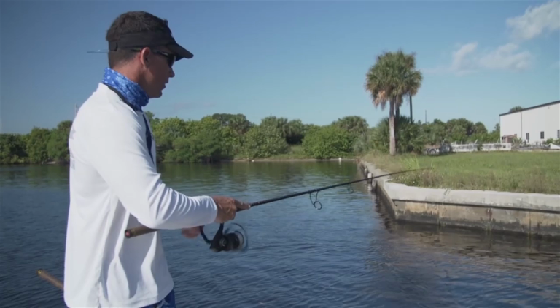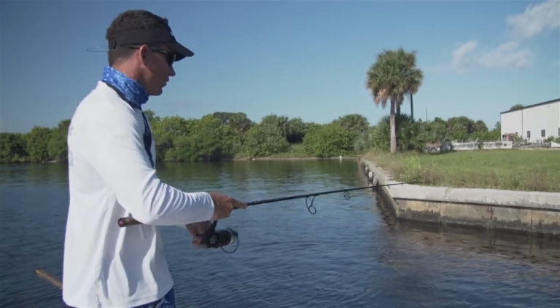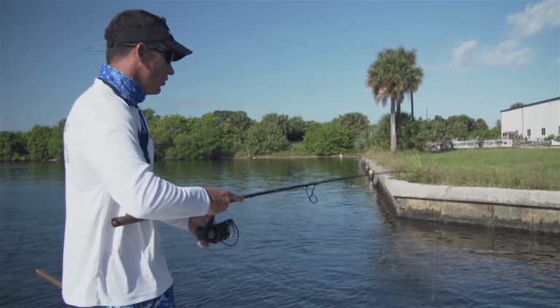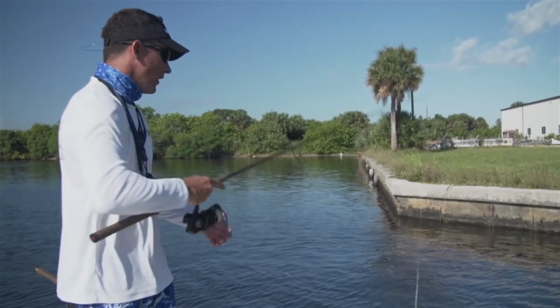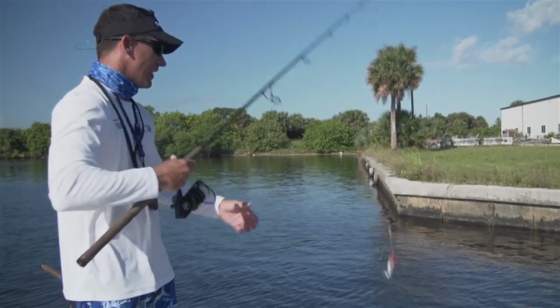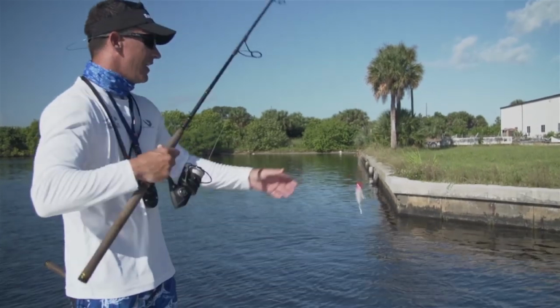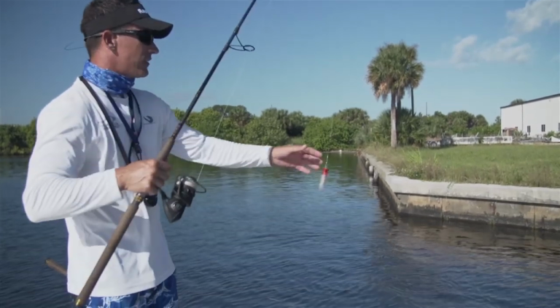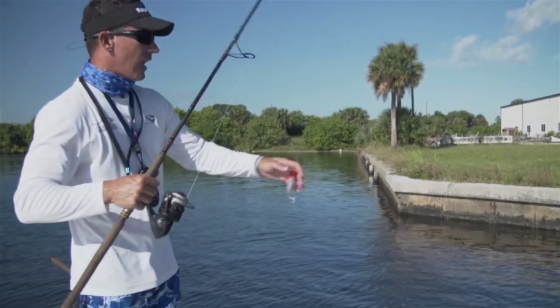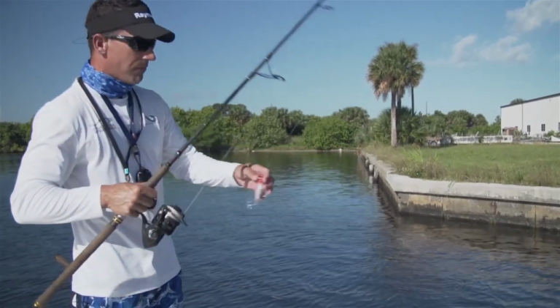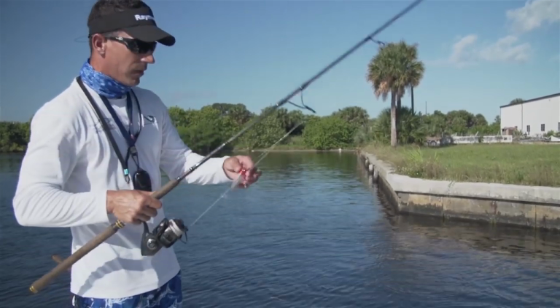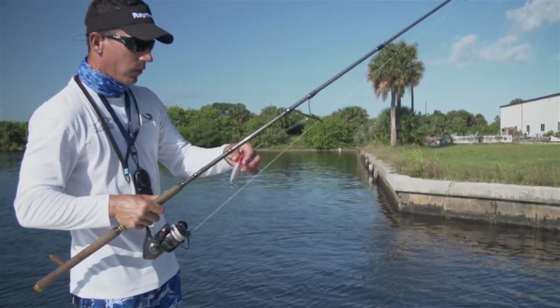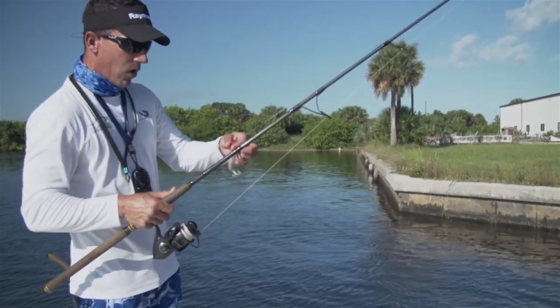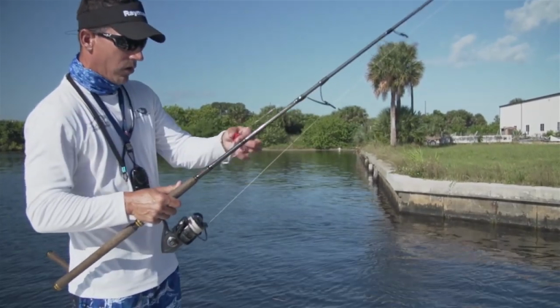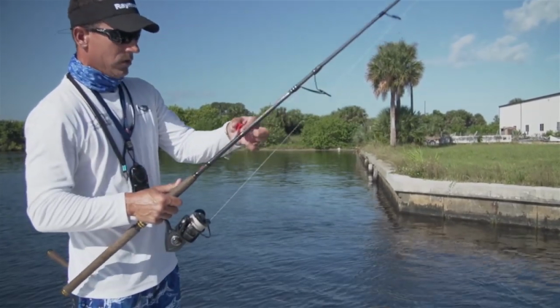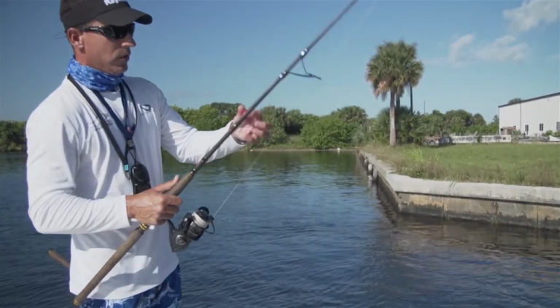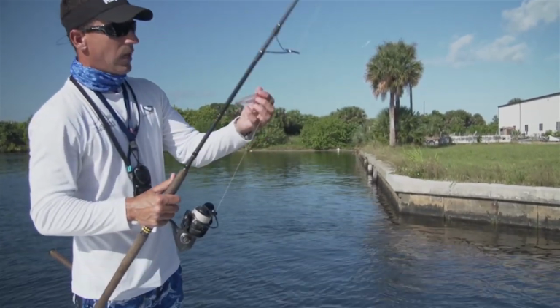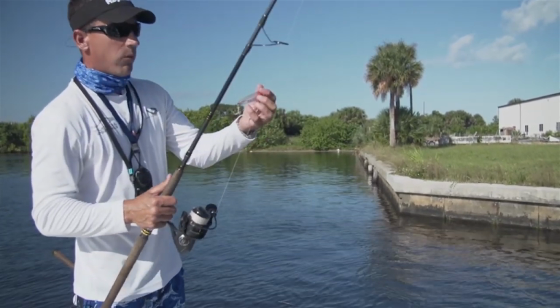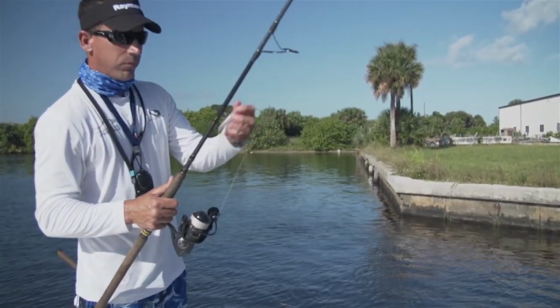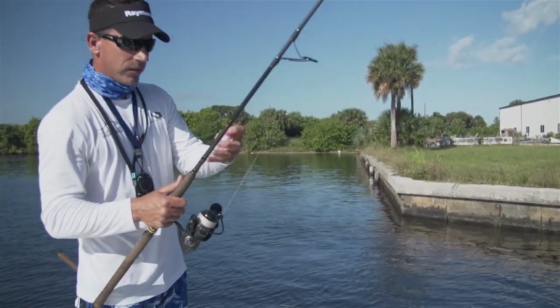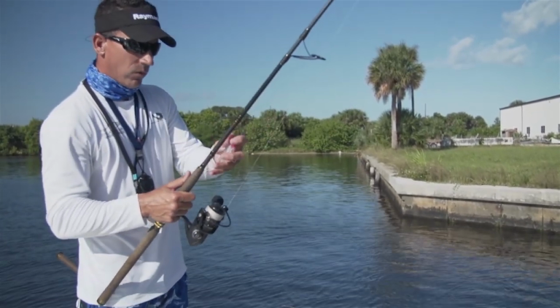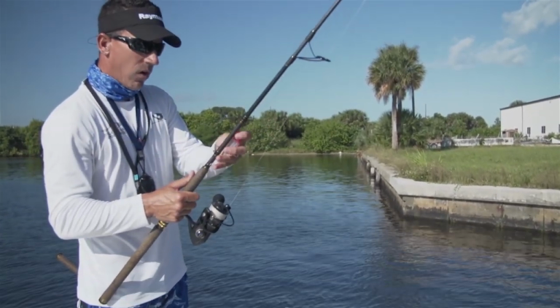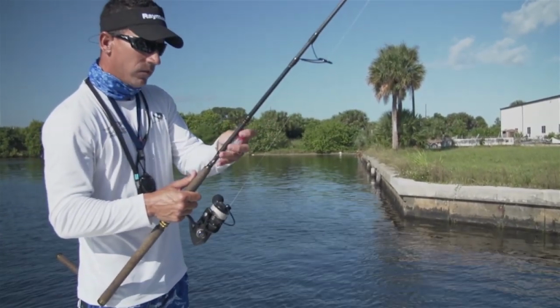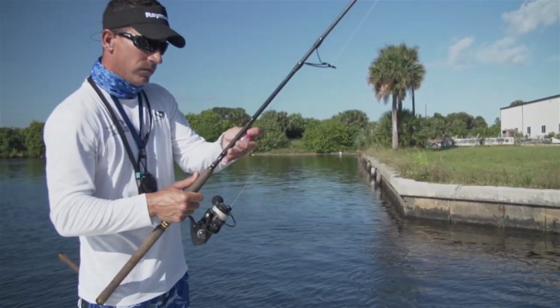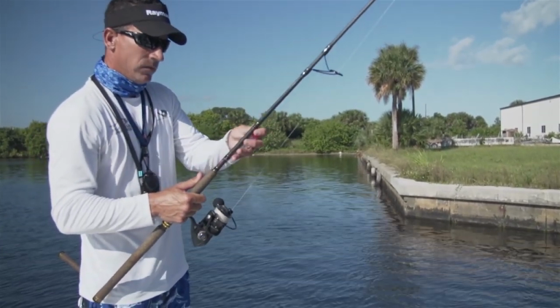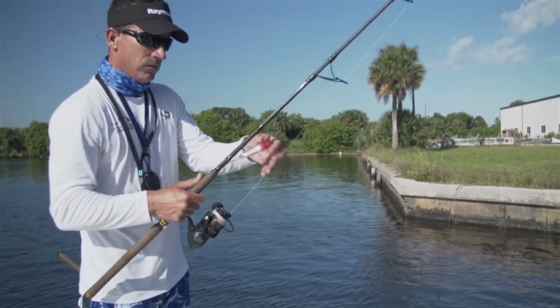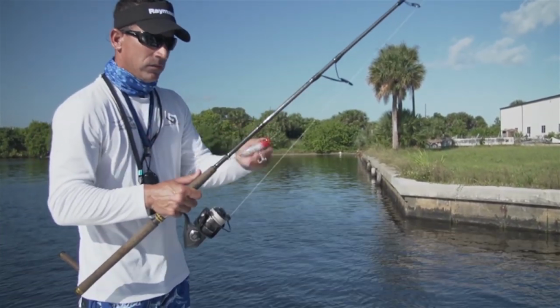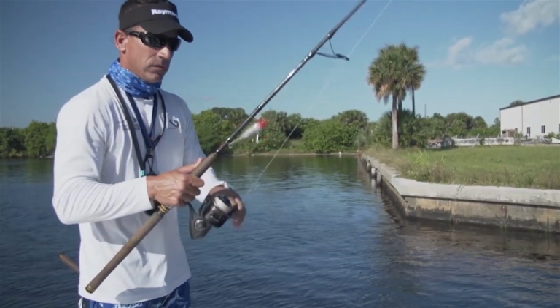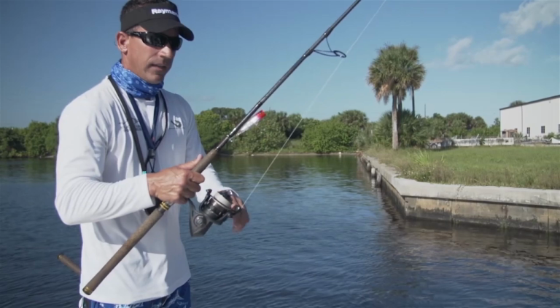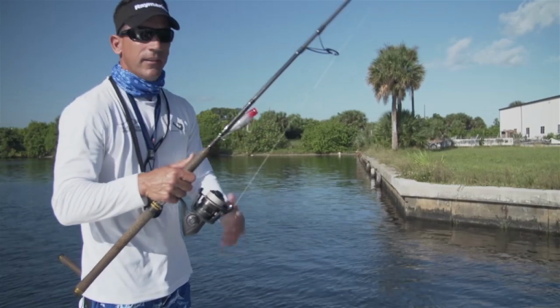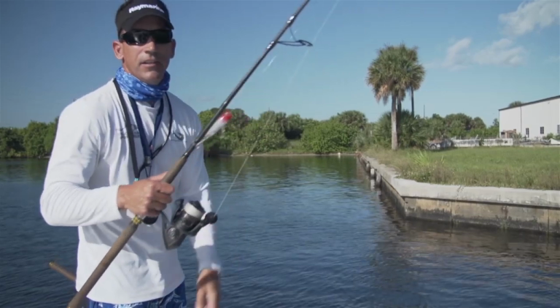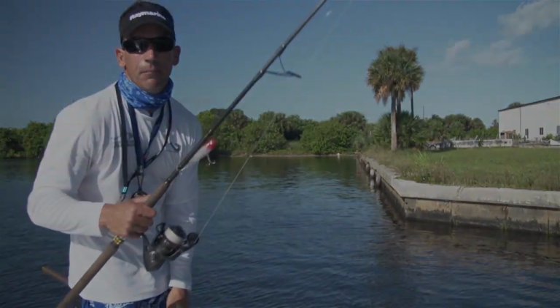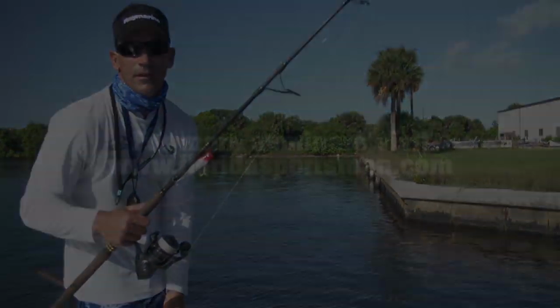So two great techniques: live mullet on the wall and topwater plugs on the wall. I guarantee you'll get bit.